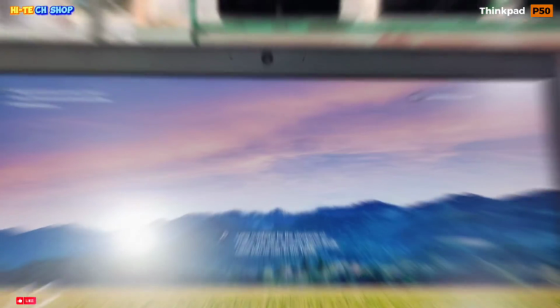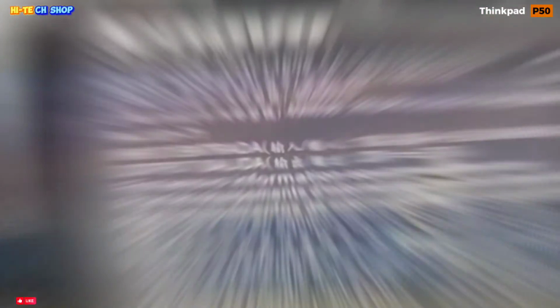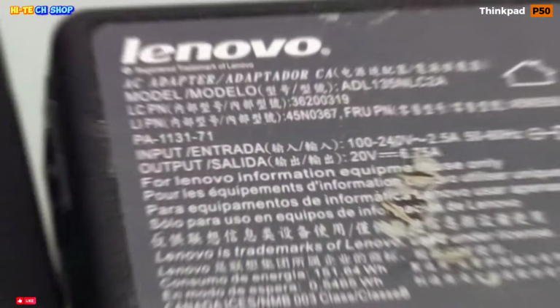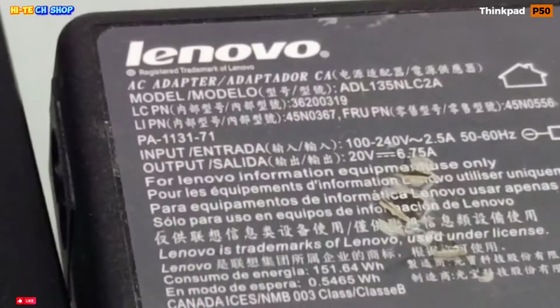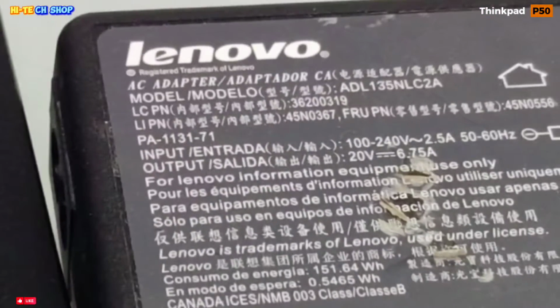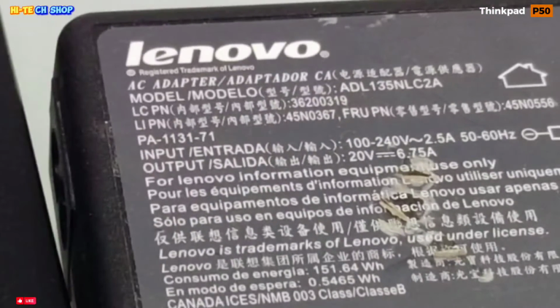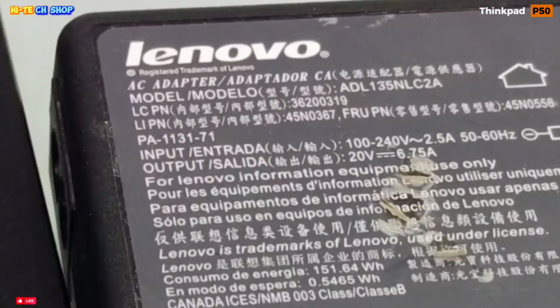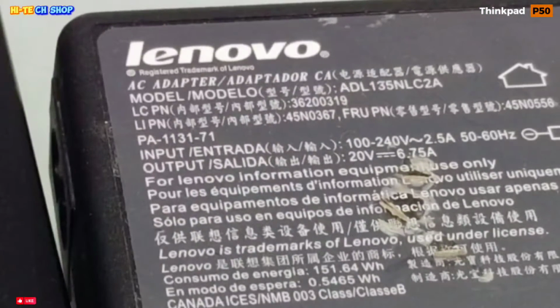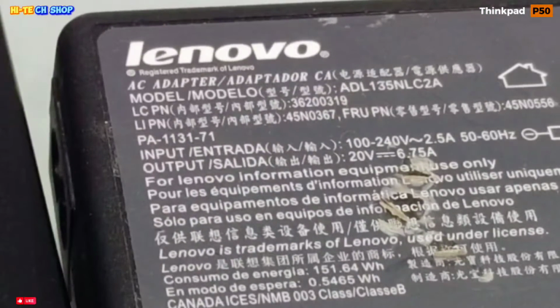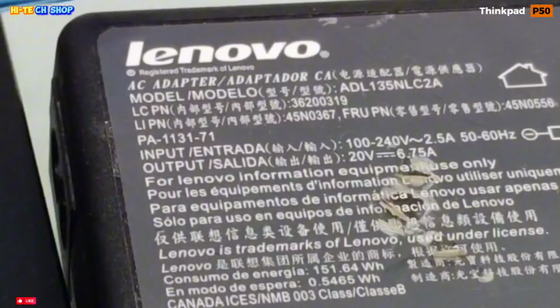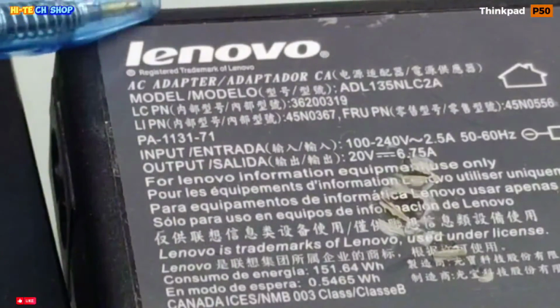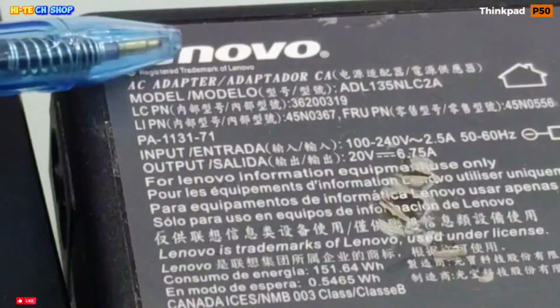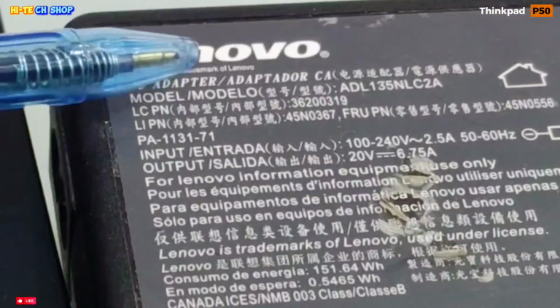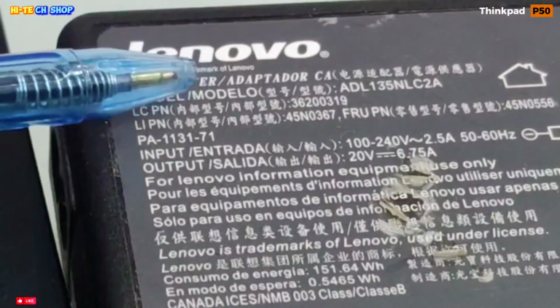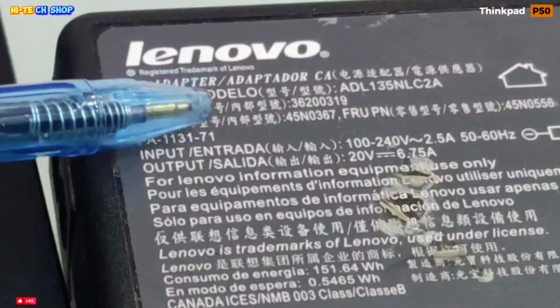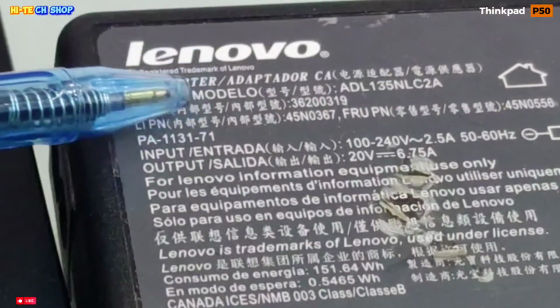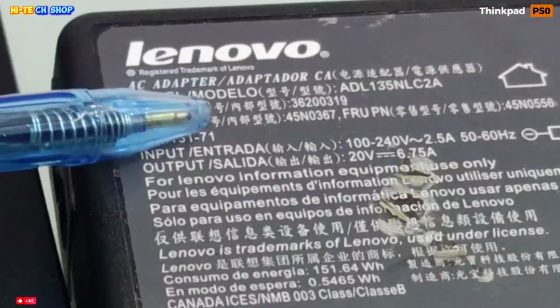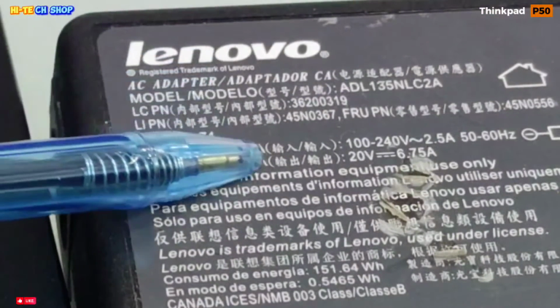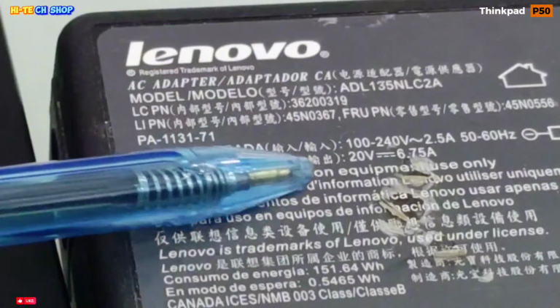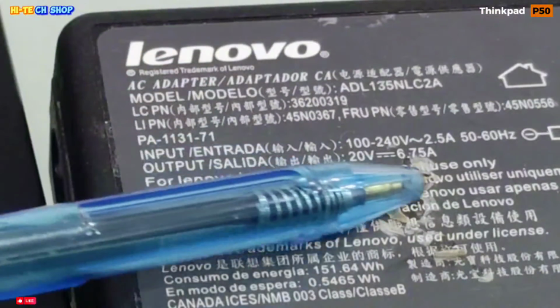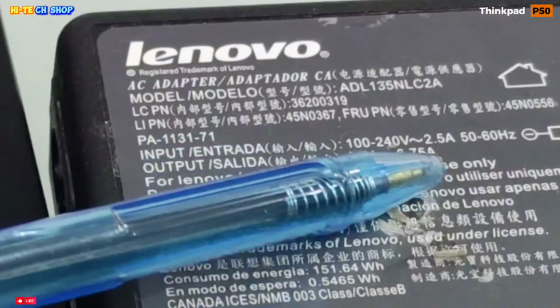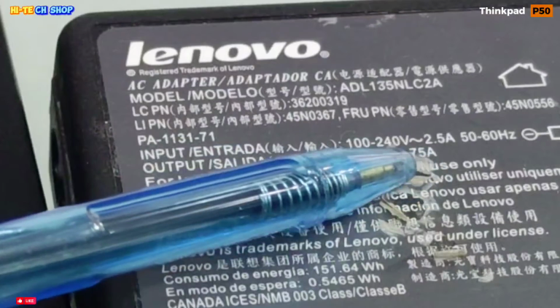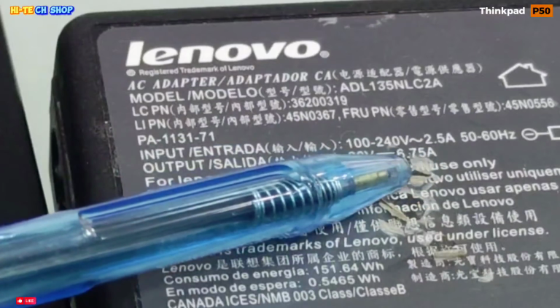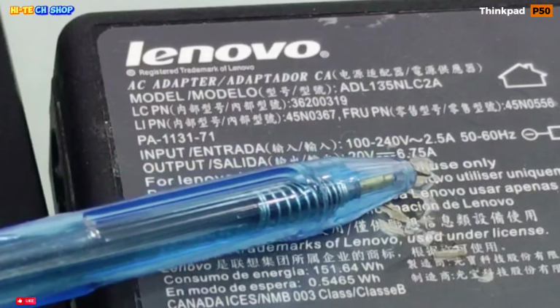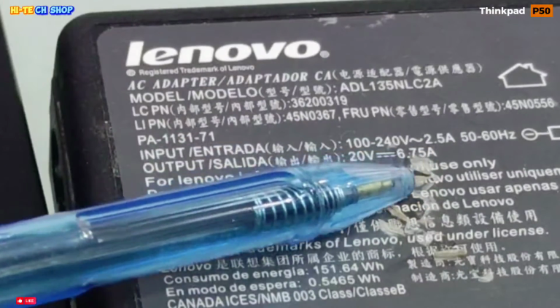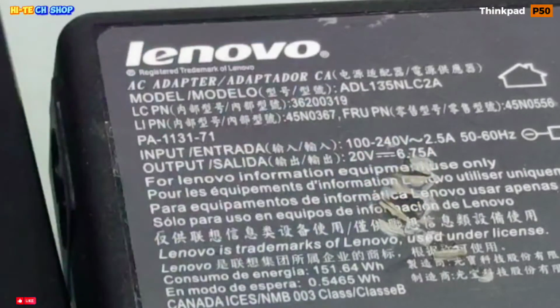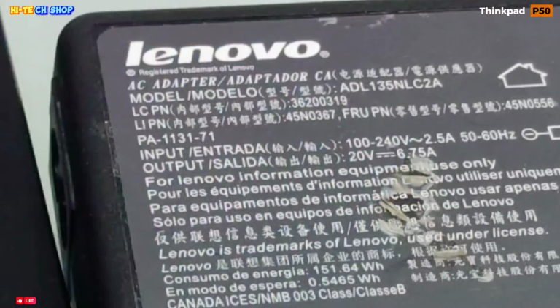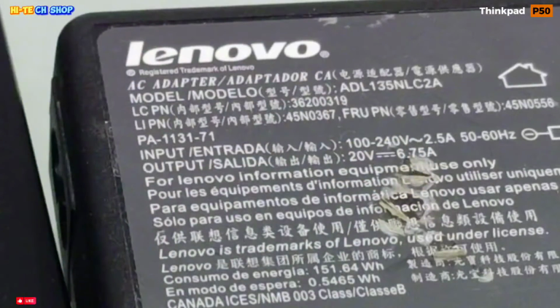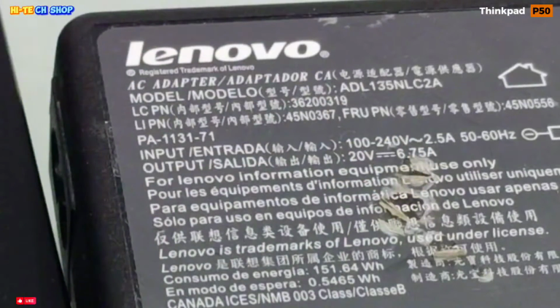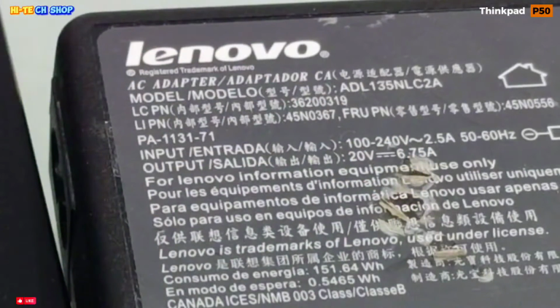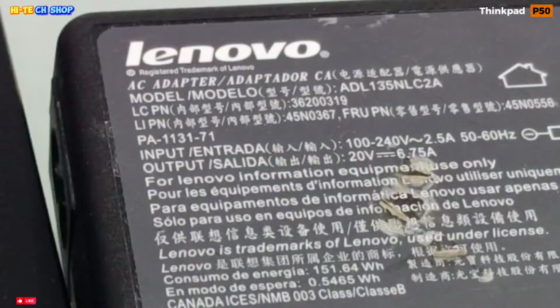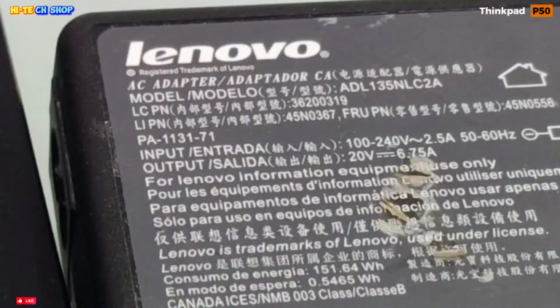This laptop comes with a Lenovo USB 6.7 ampere charger, 130 watt.